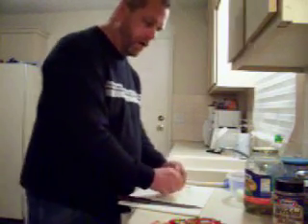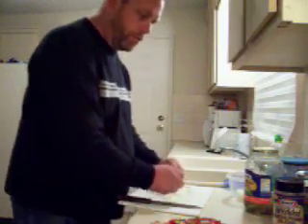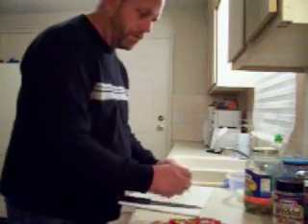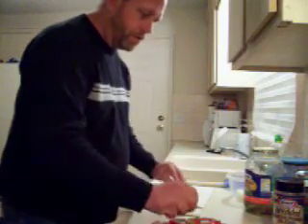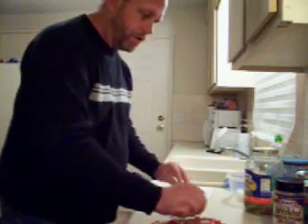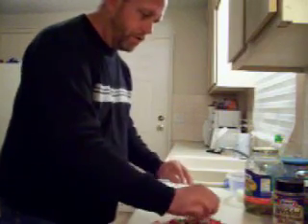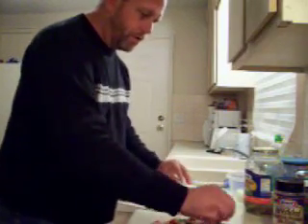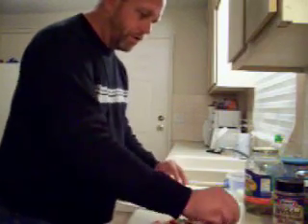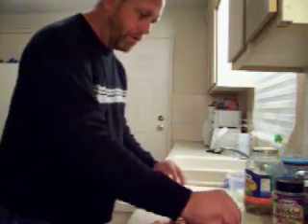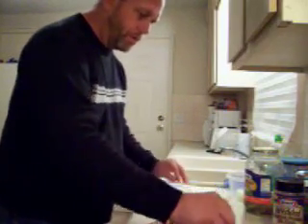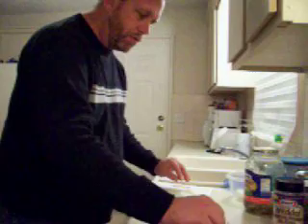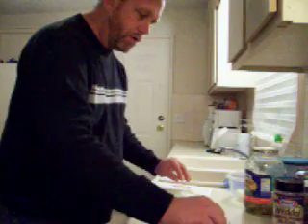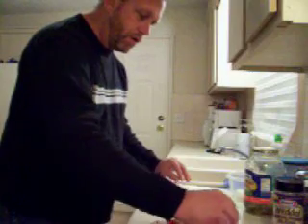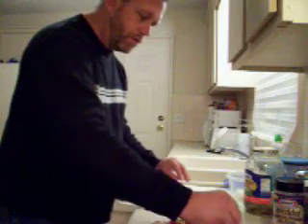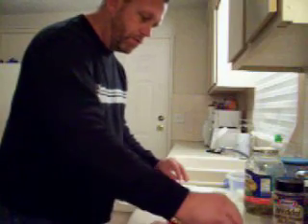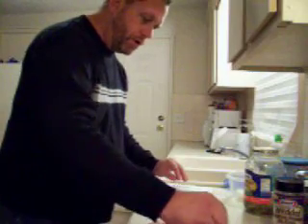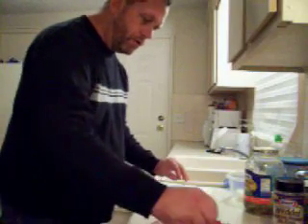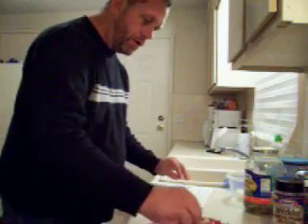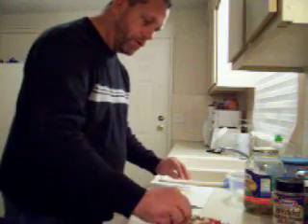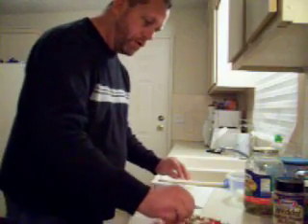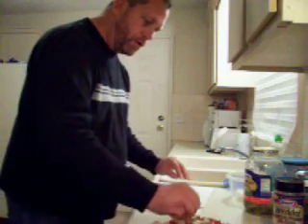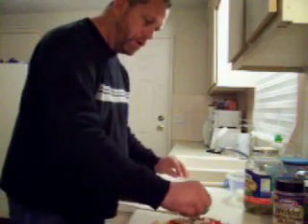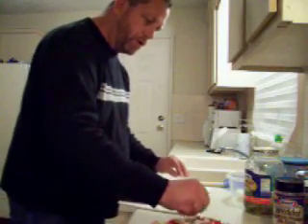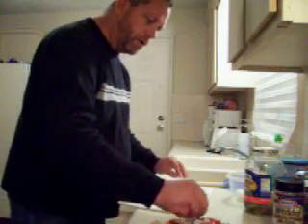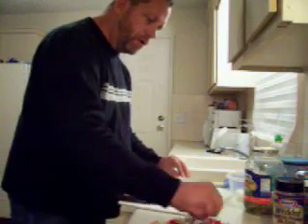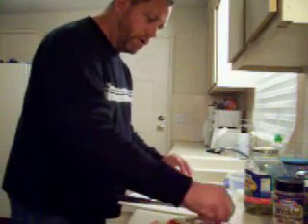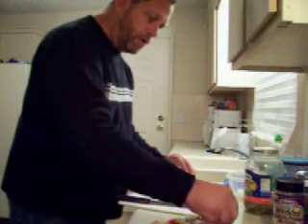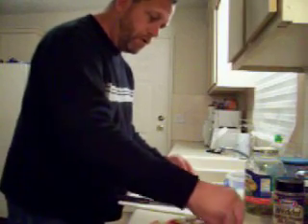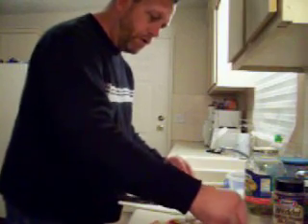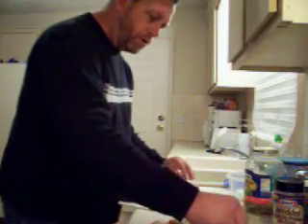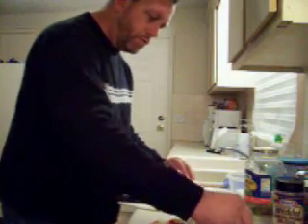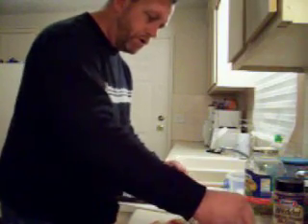Put some onion on here. It's probably way too much actually. Way too much onion.